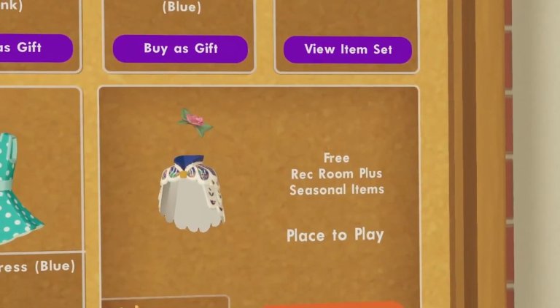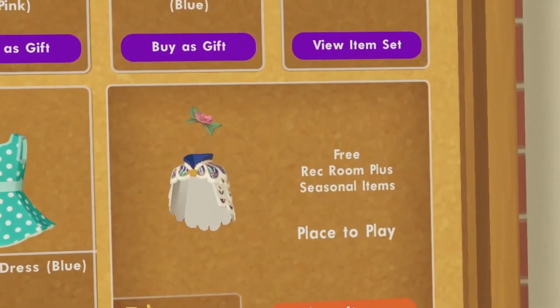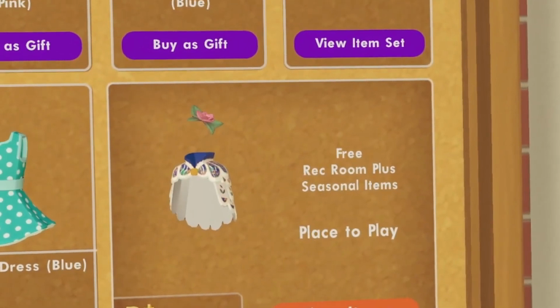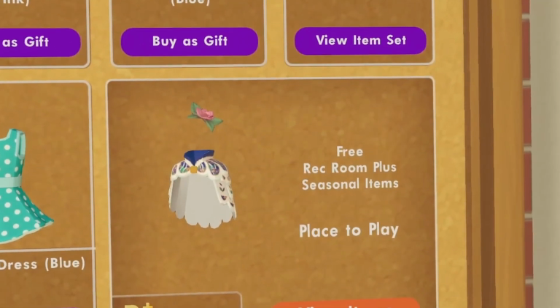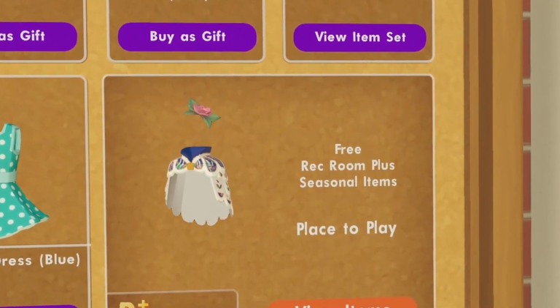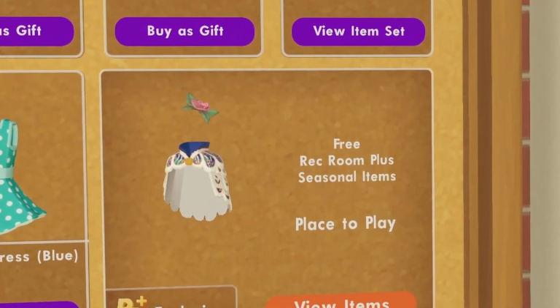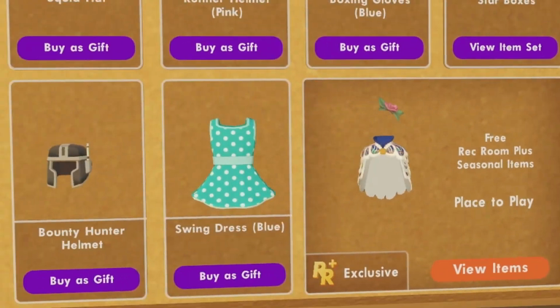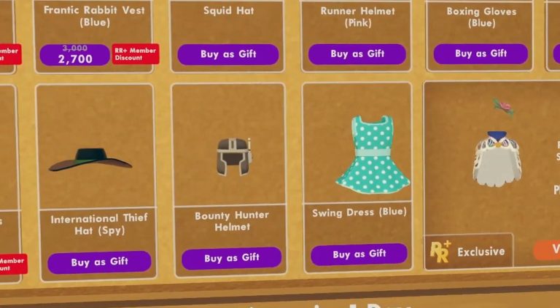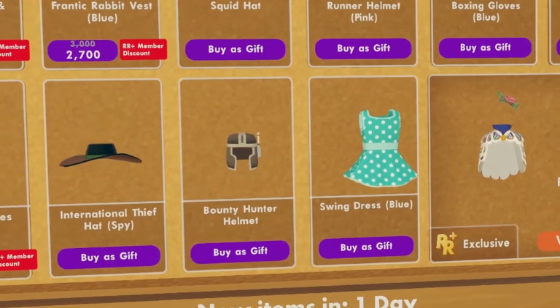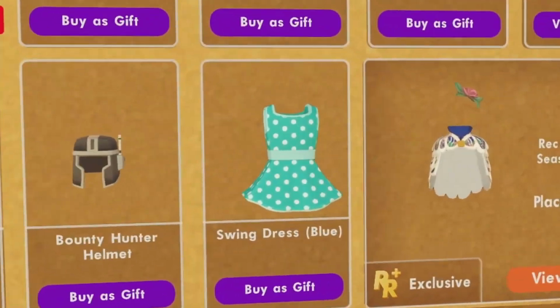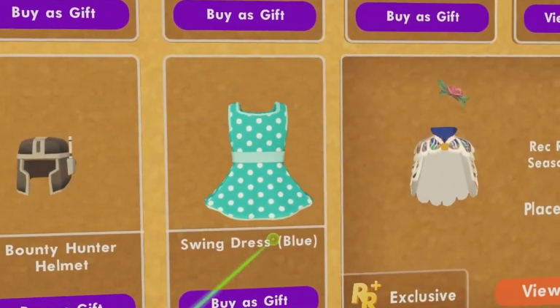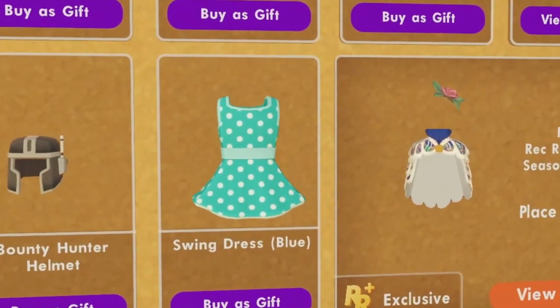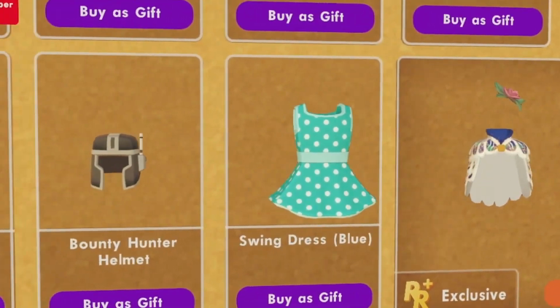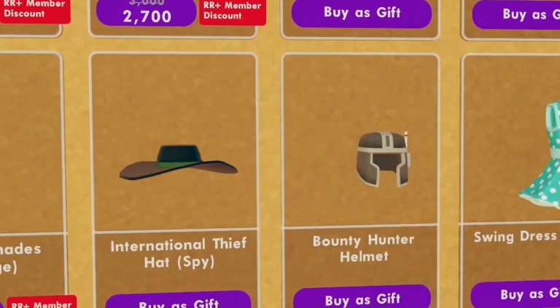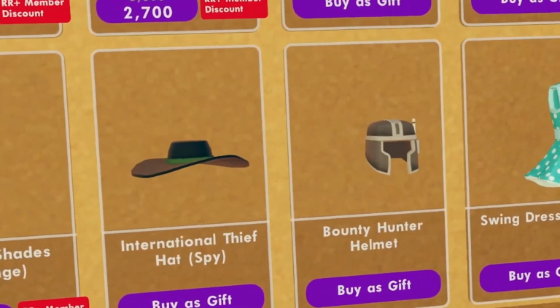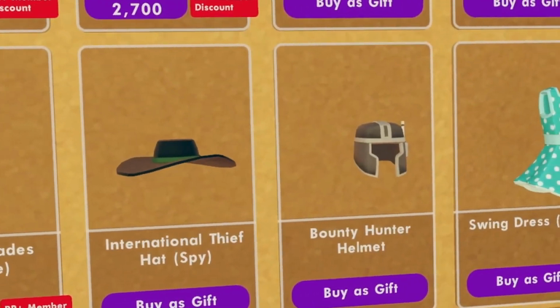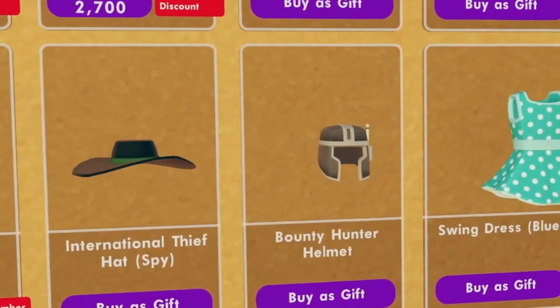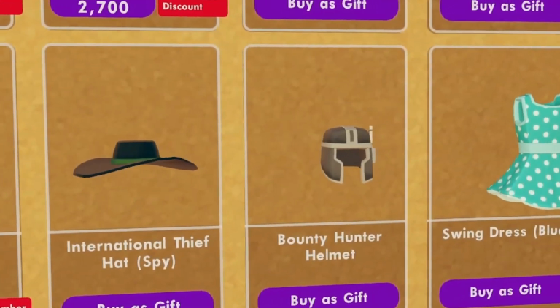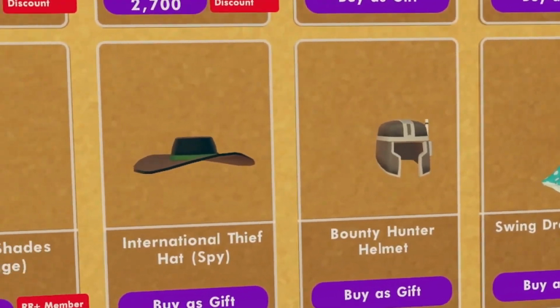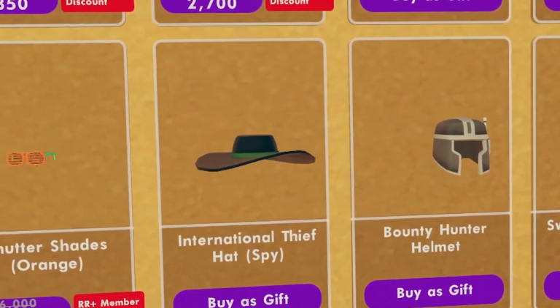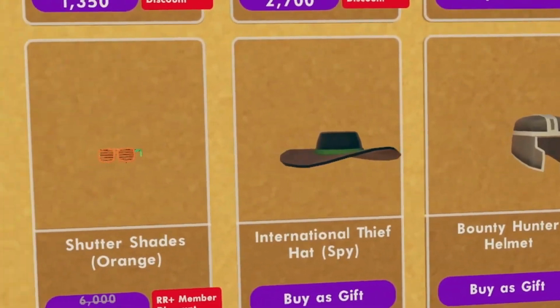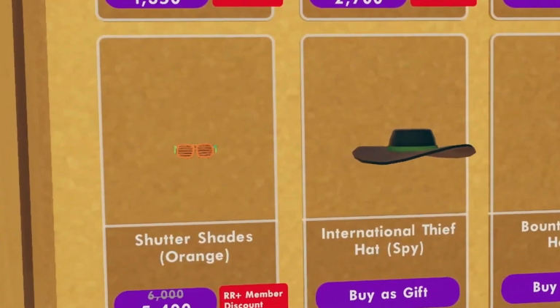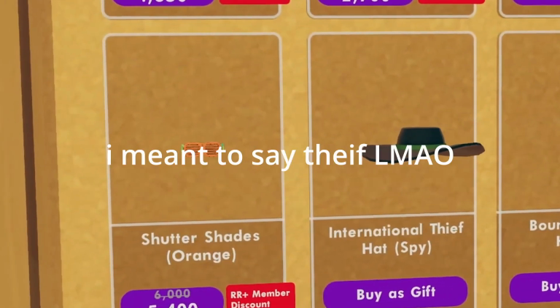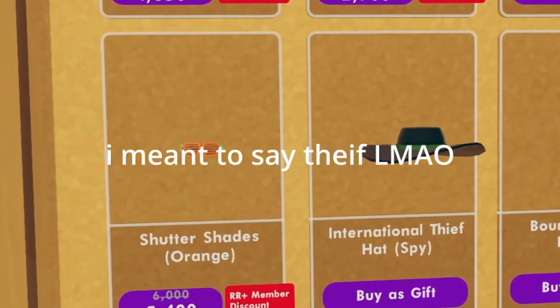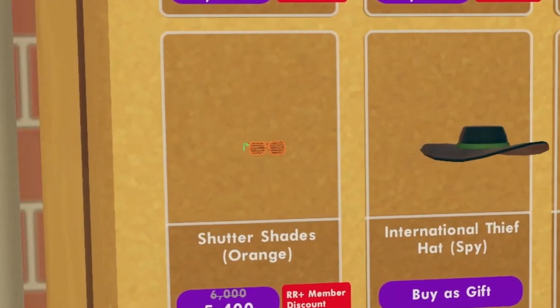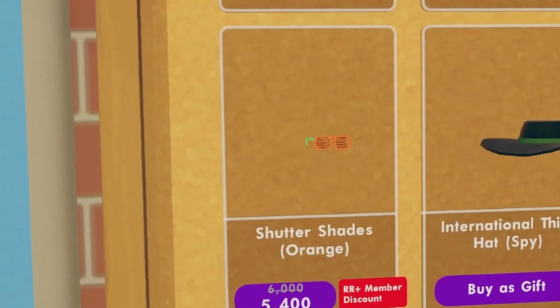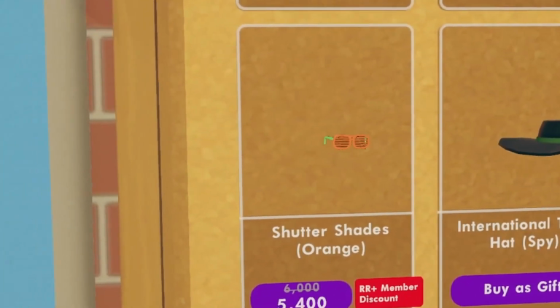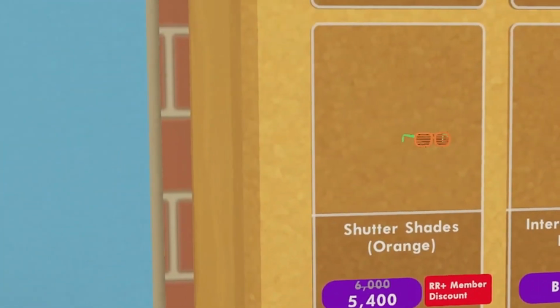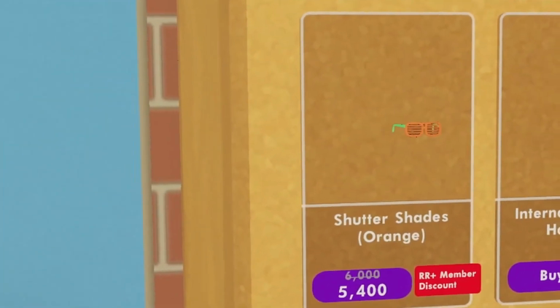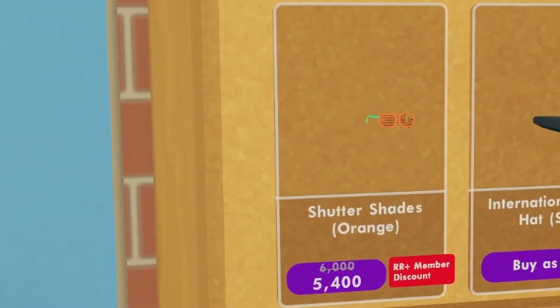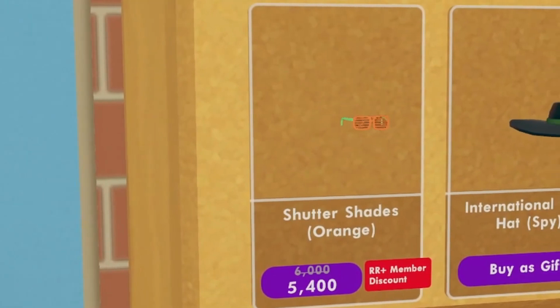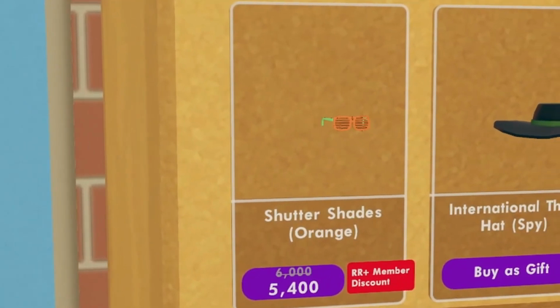Nothing new with our Rec Room Seasonal Plus items: the Swing Dress, the Bounty Hunter Helmet, the International Leaf Hat, and the Shudder Shades, which are orange.